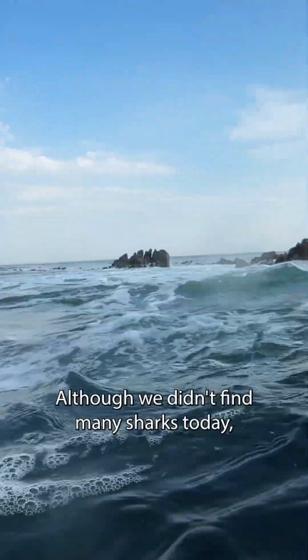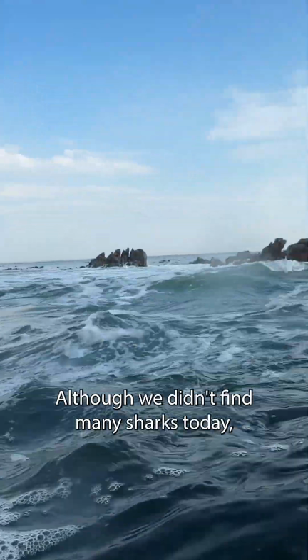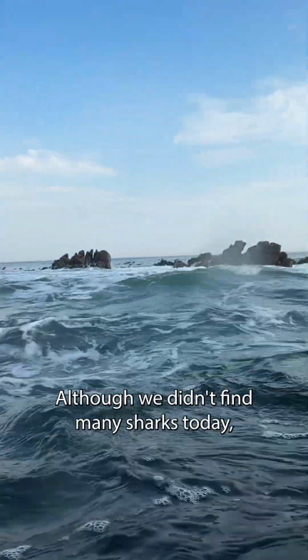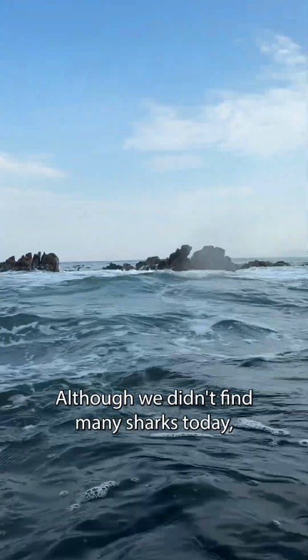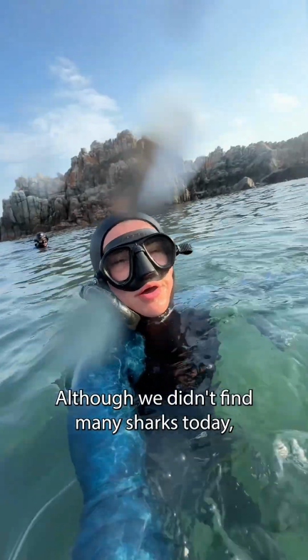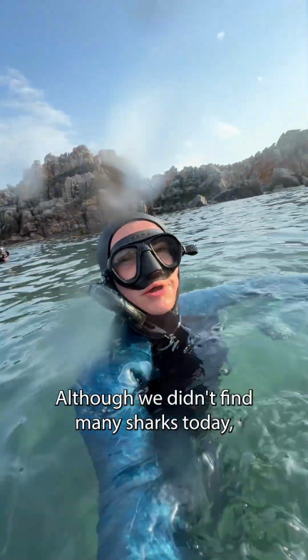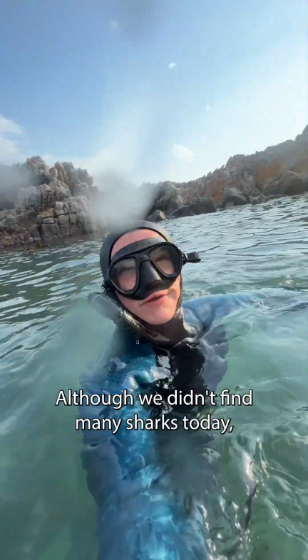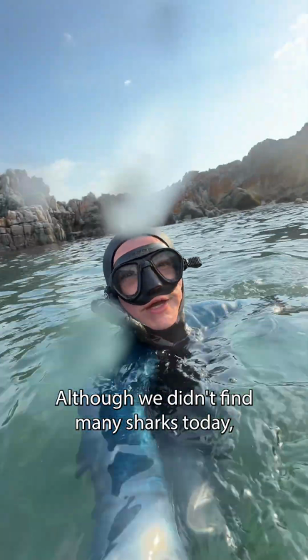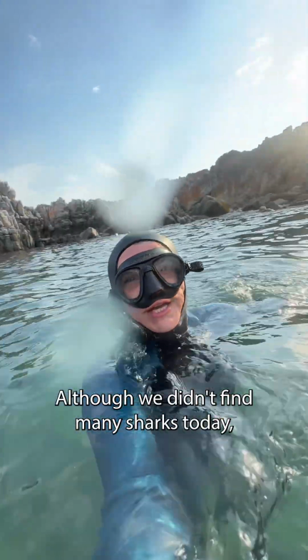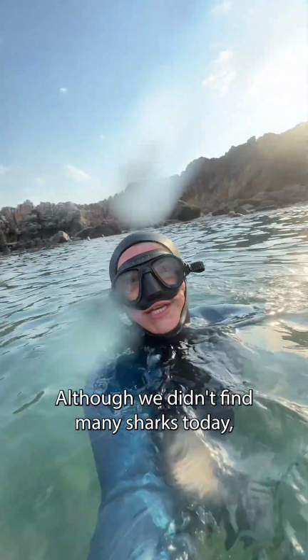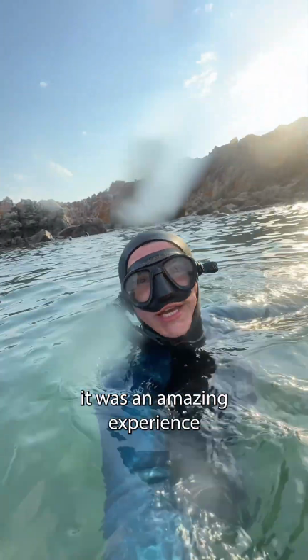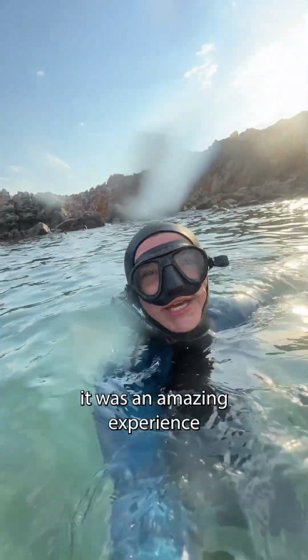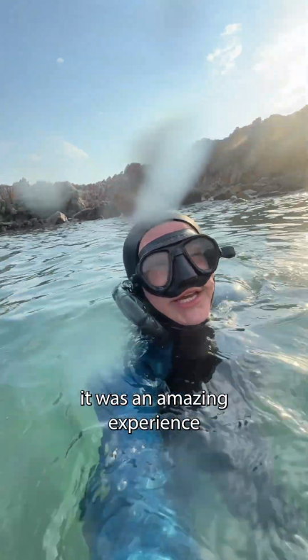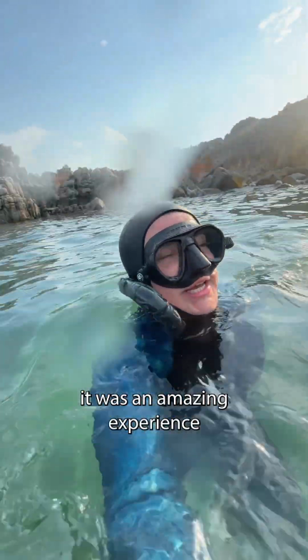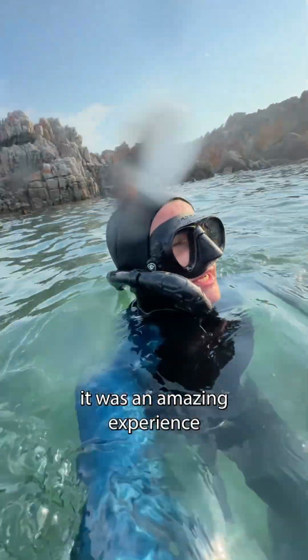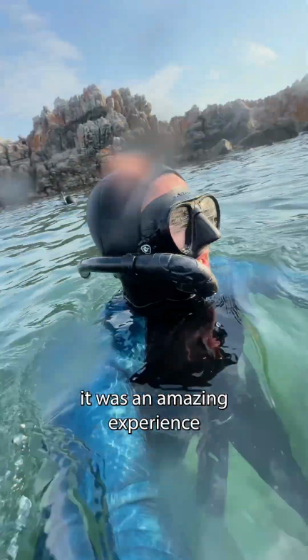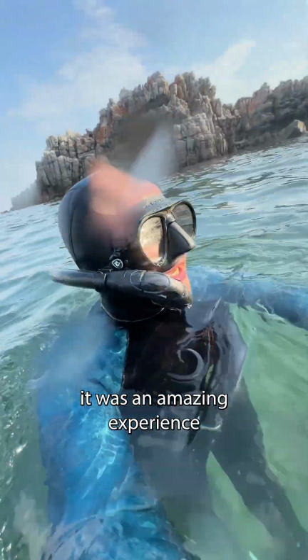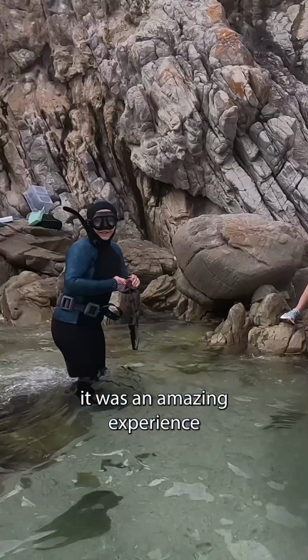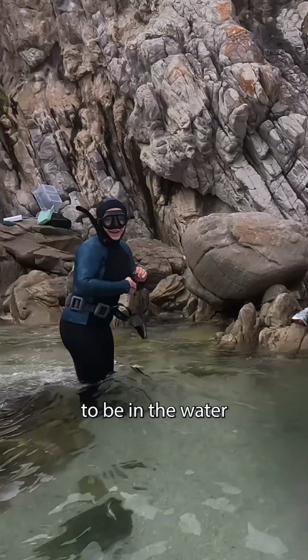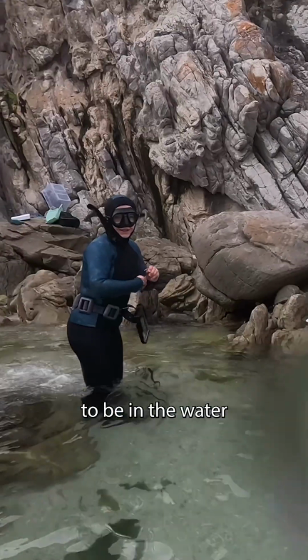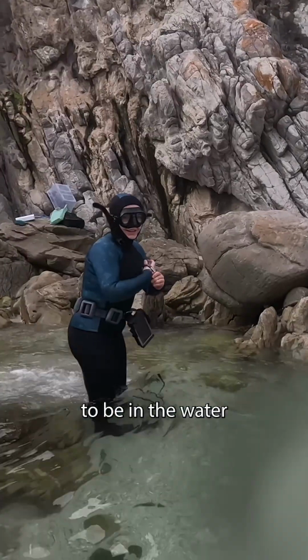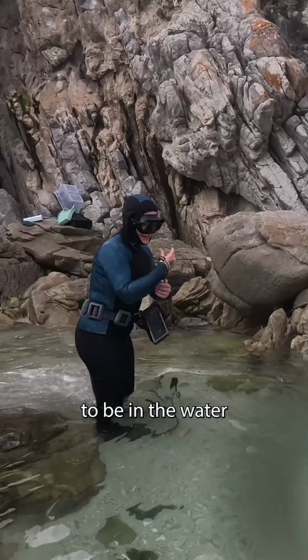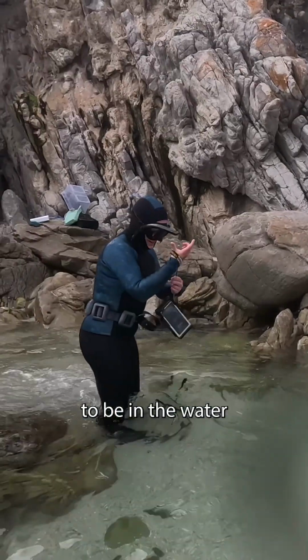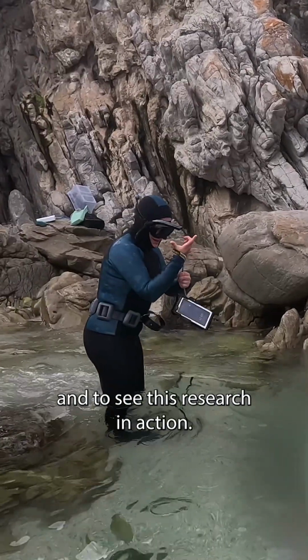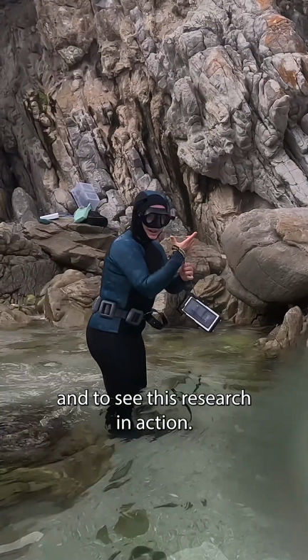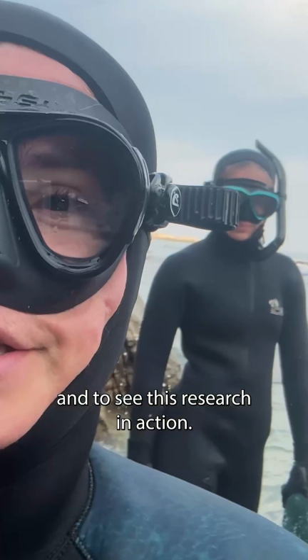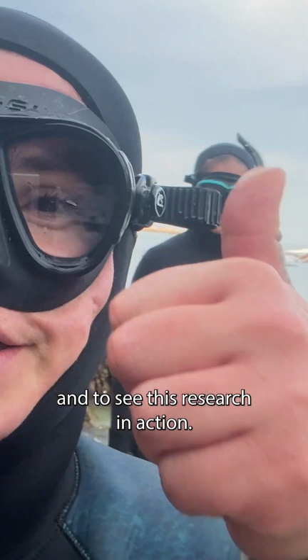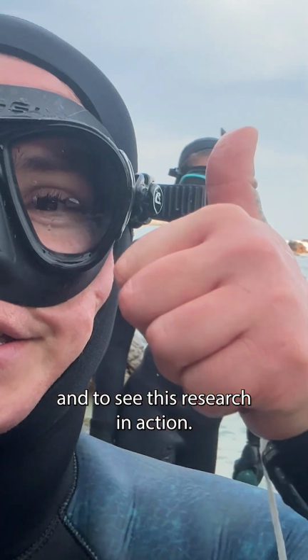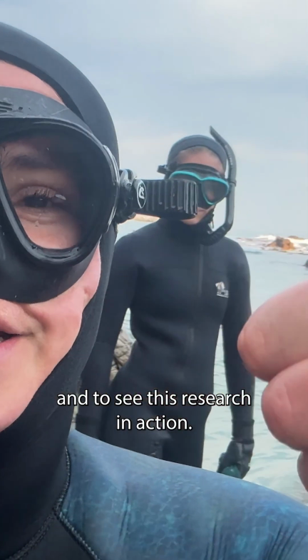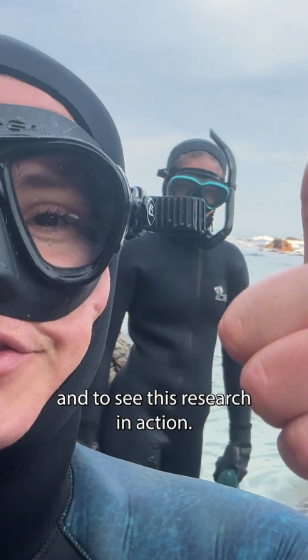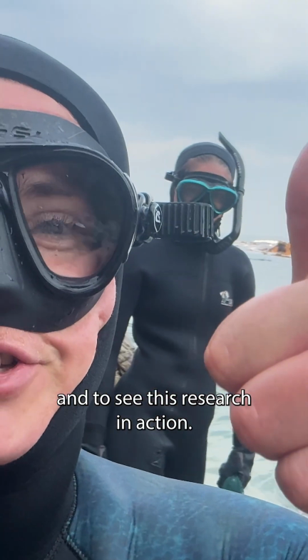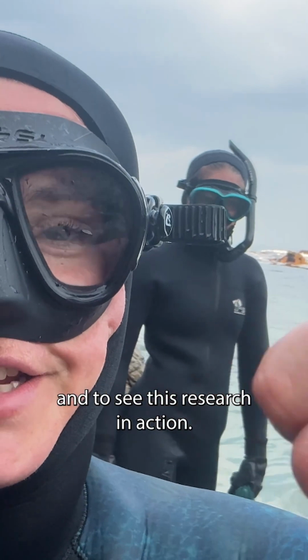Although we didn't find many sharks today, it was an amazing experience to be in the water and to see this research in action.